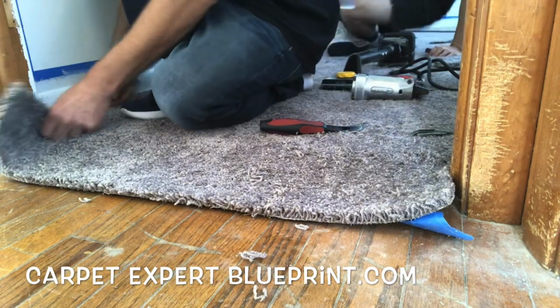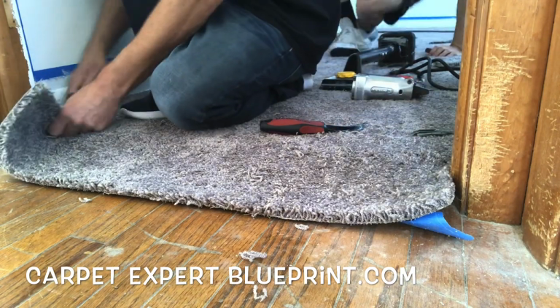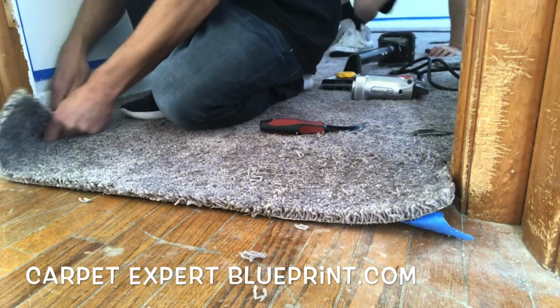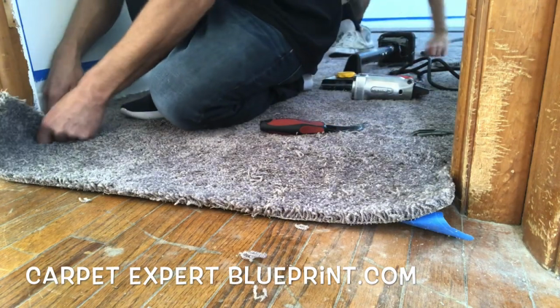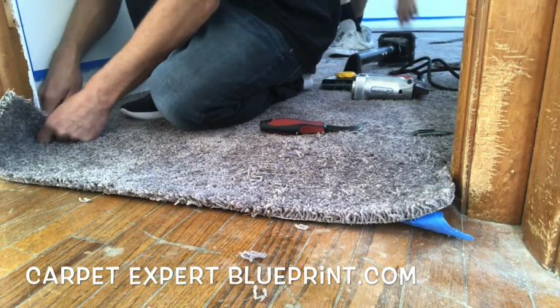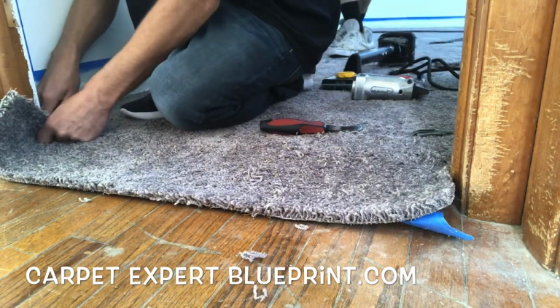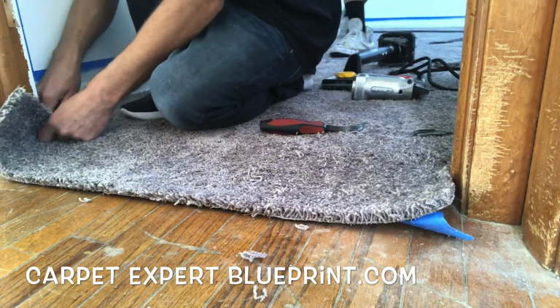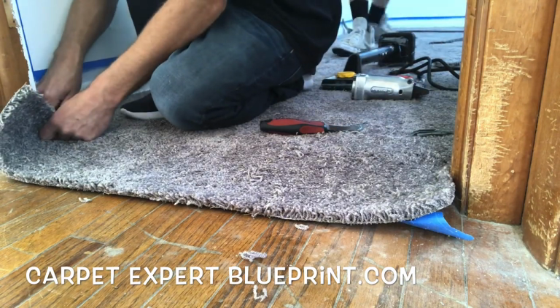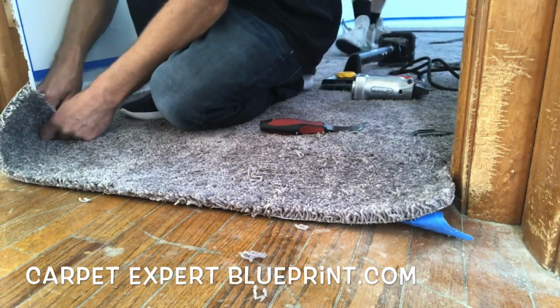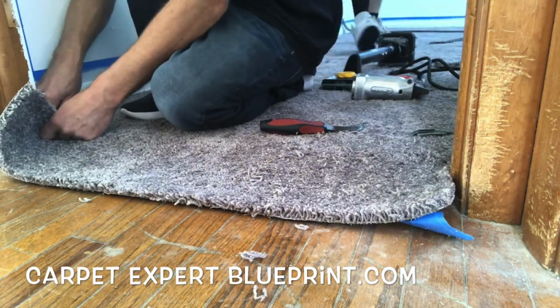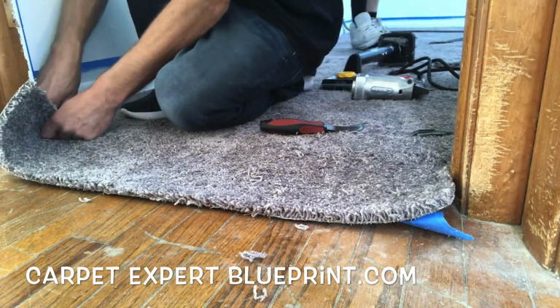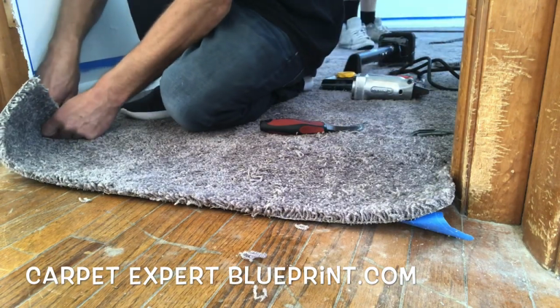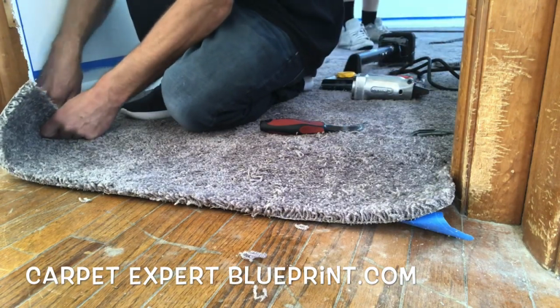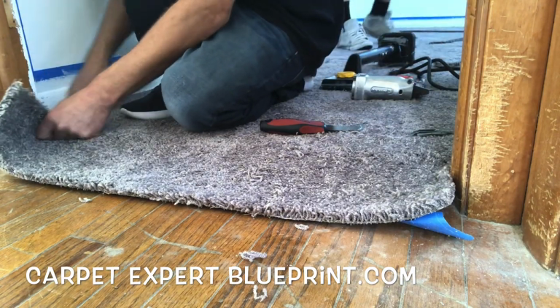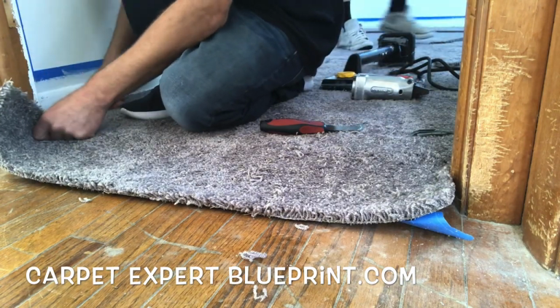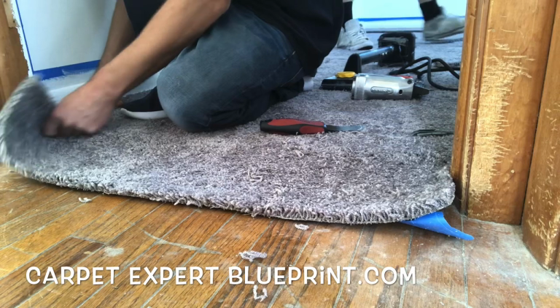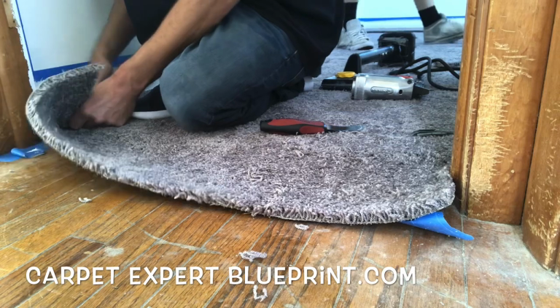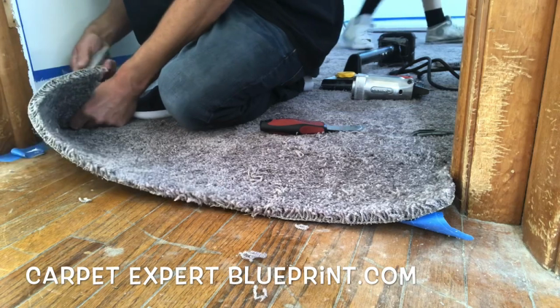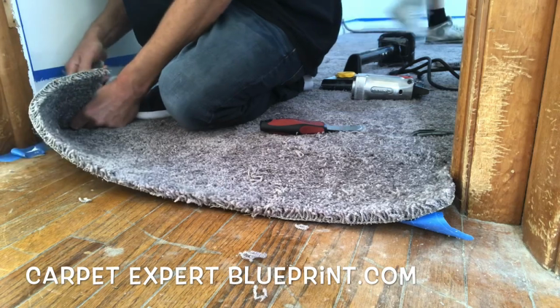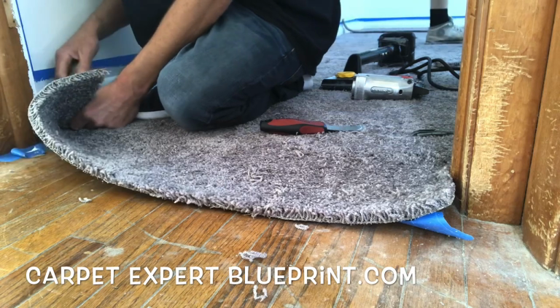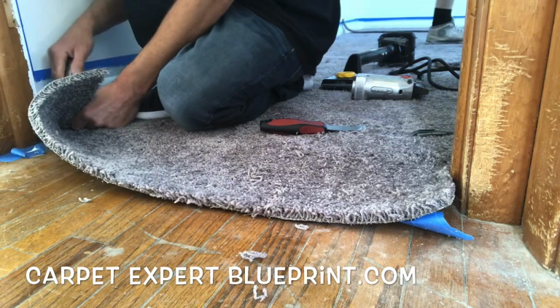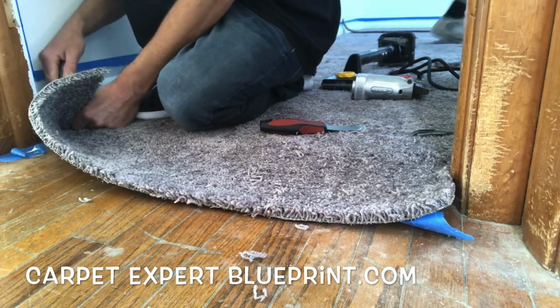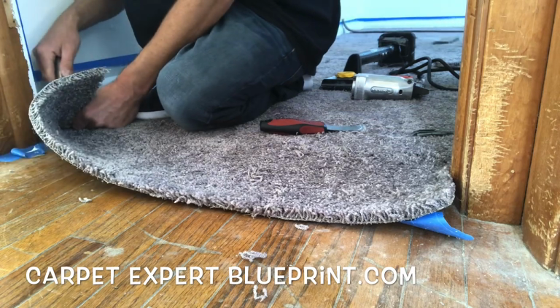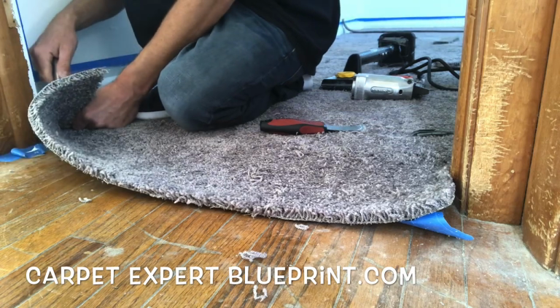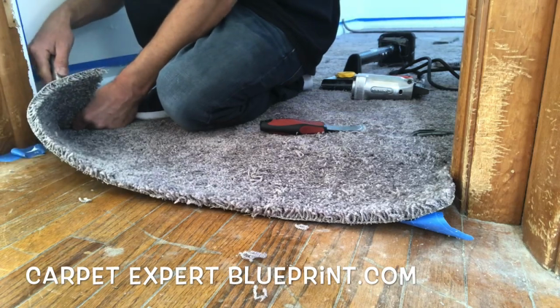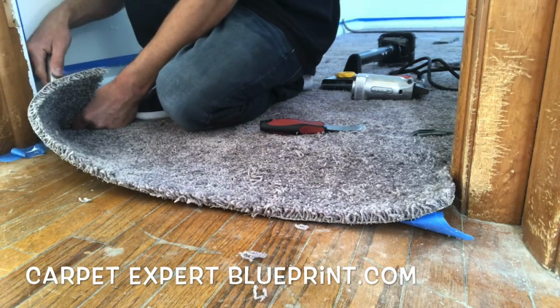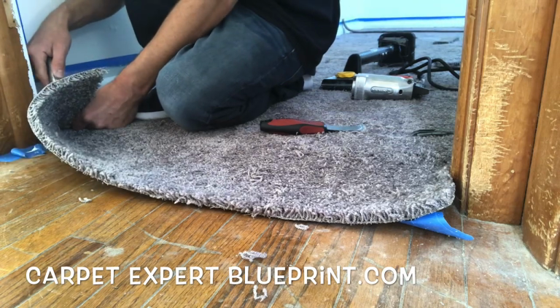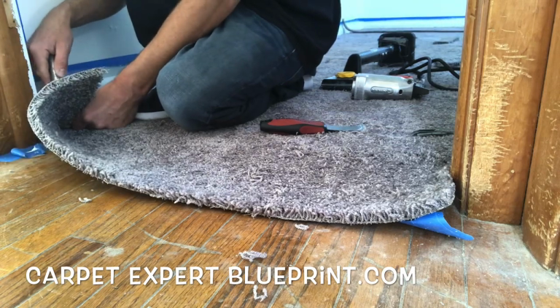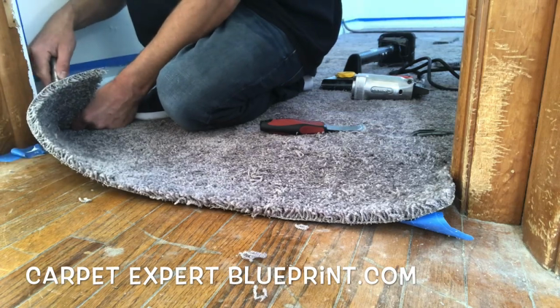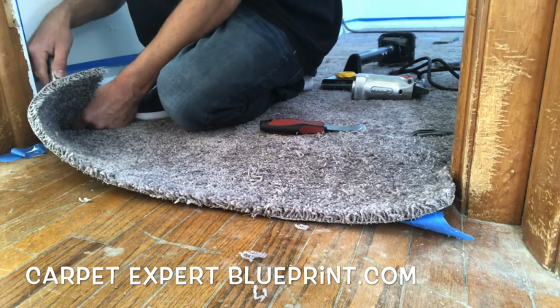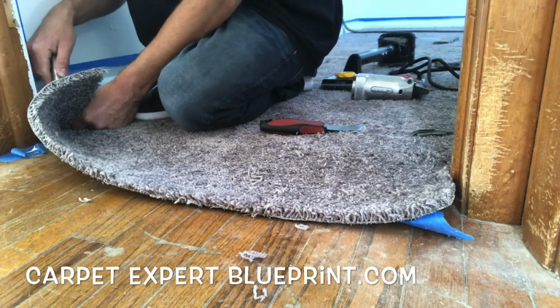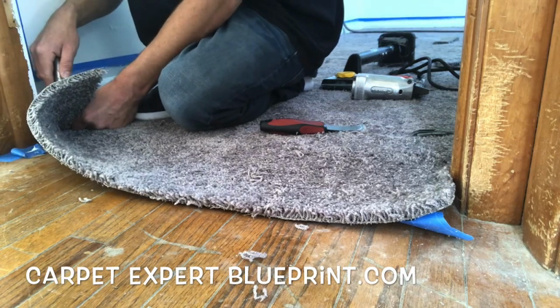So we're going to do a tucking technique. You need a knife, a hook knife, a stapler, a kicker, and some staples.